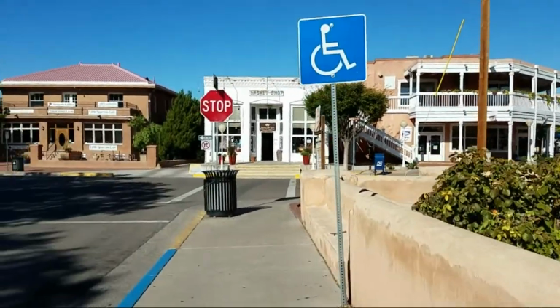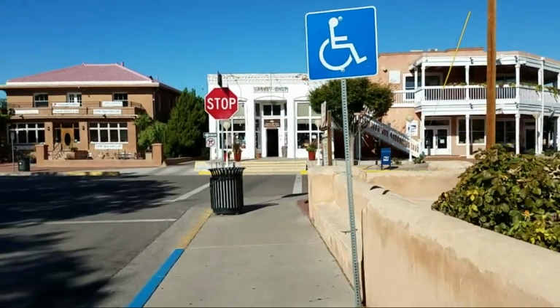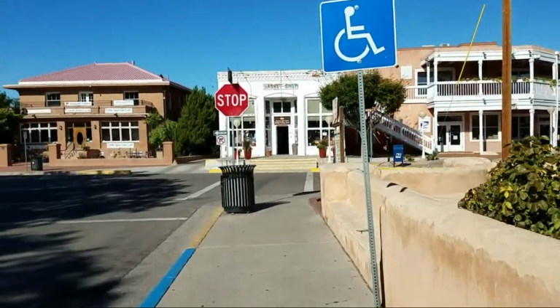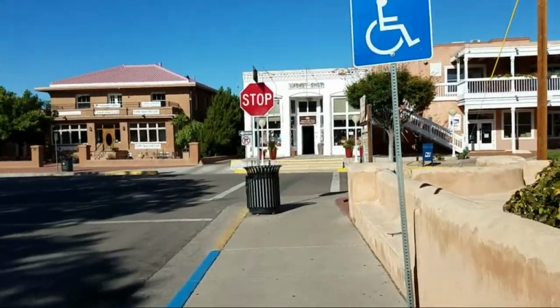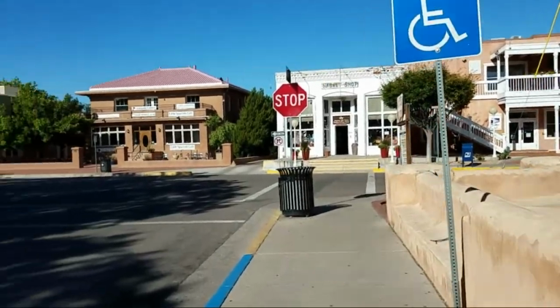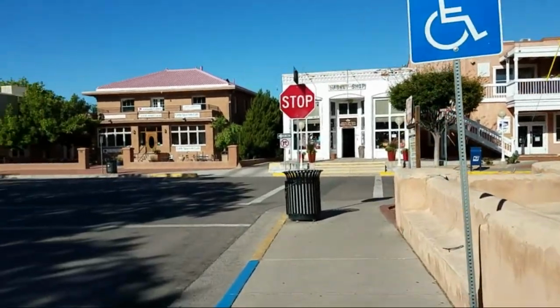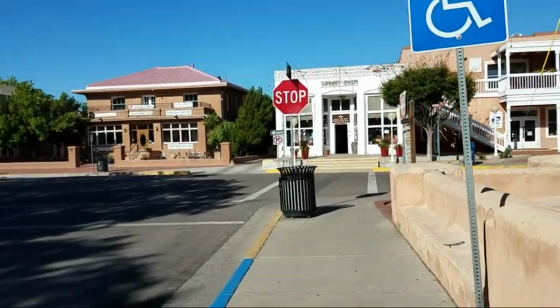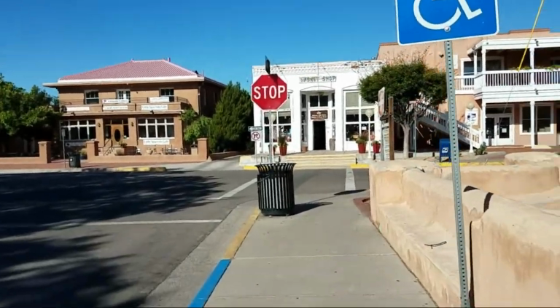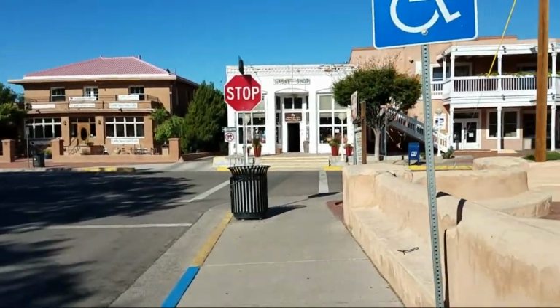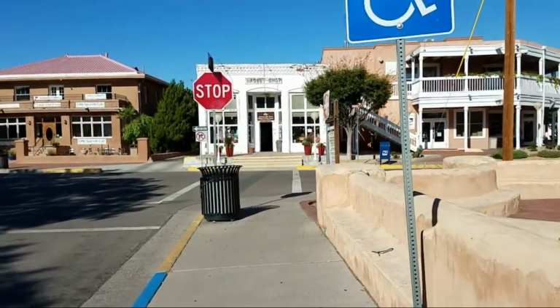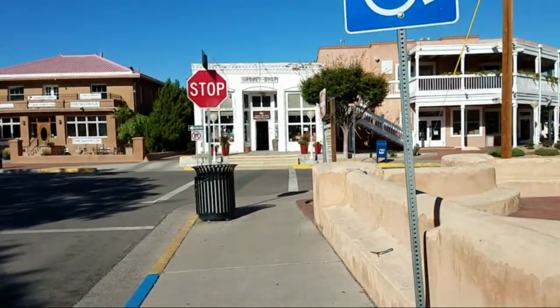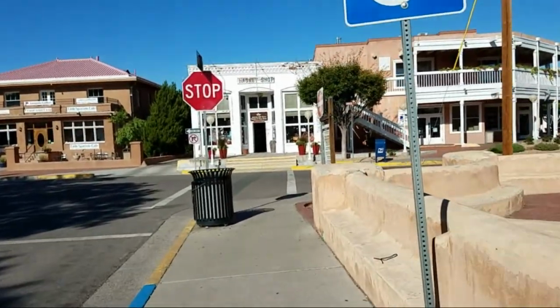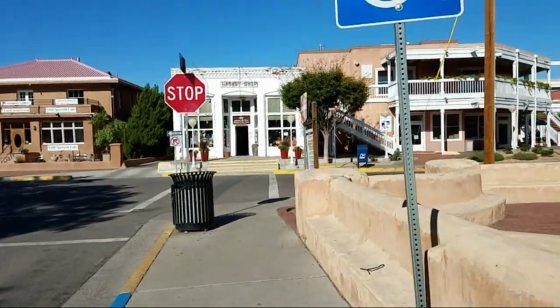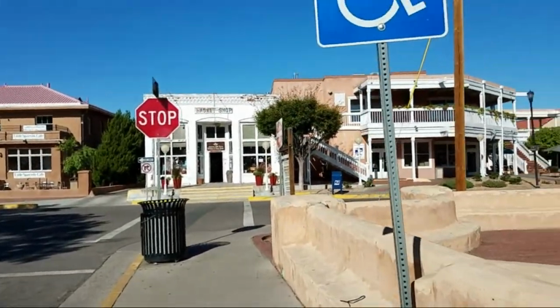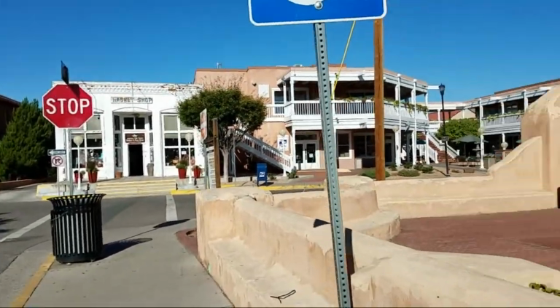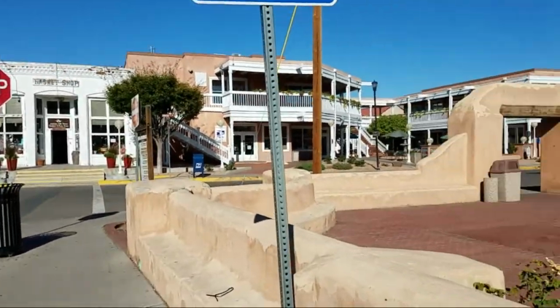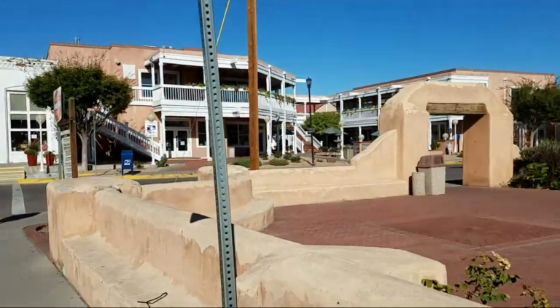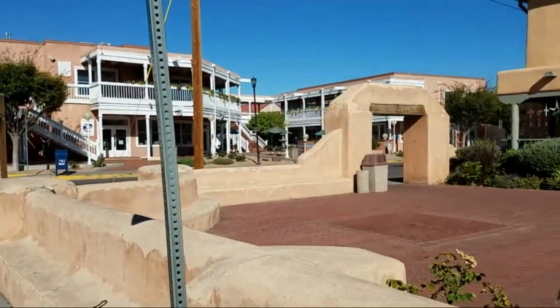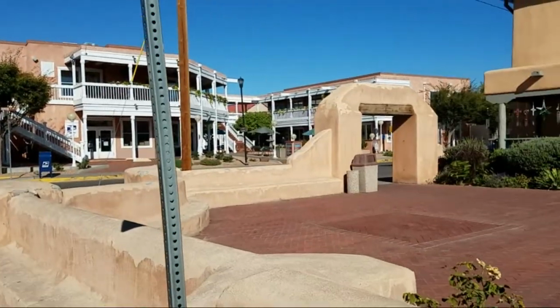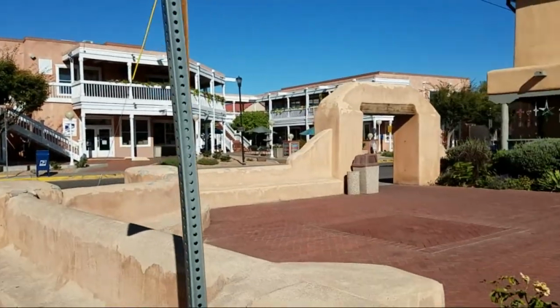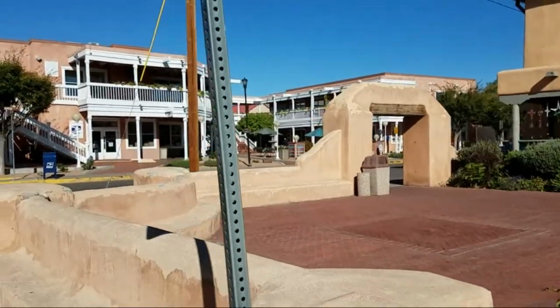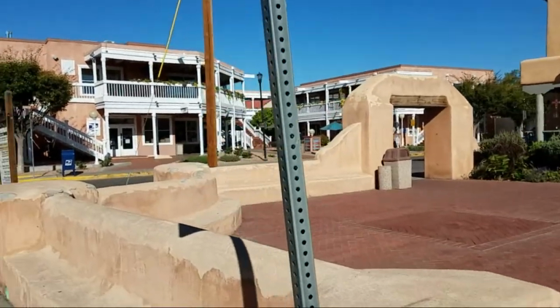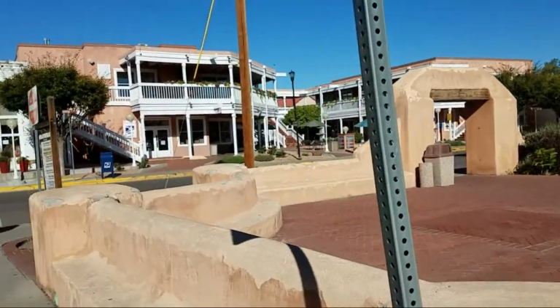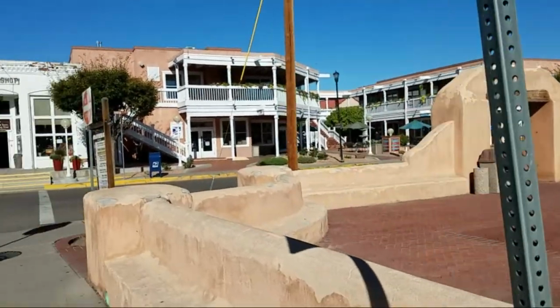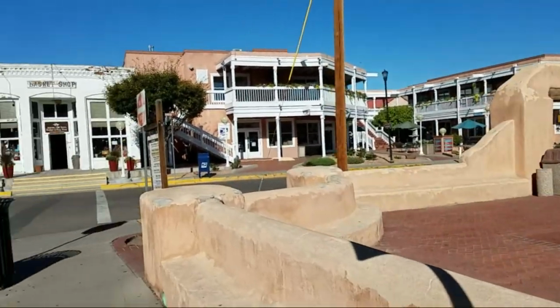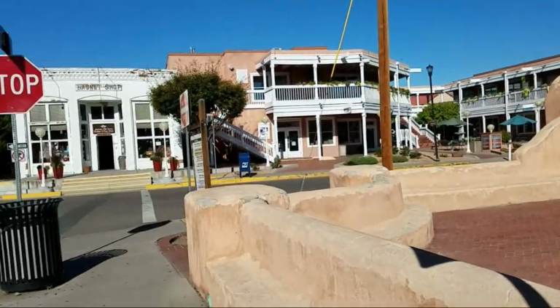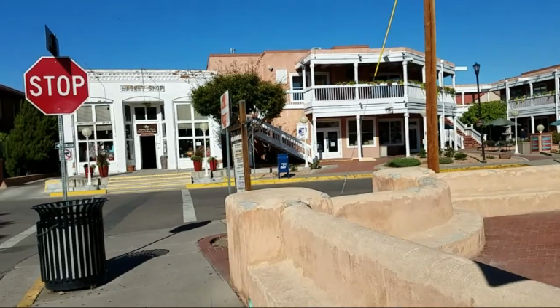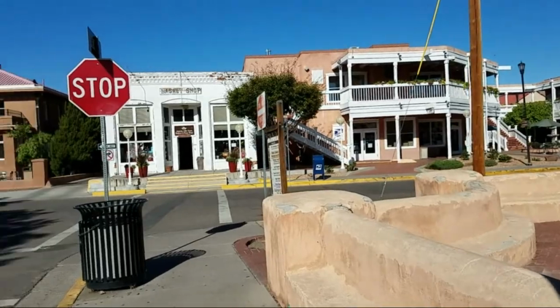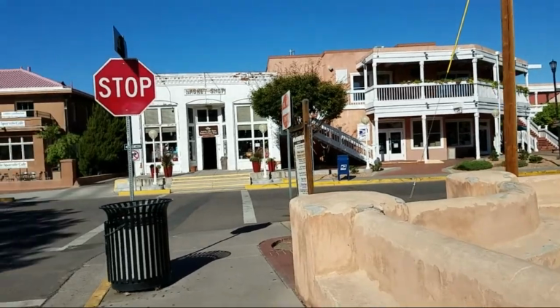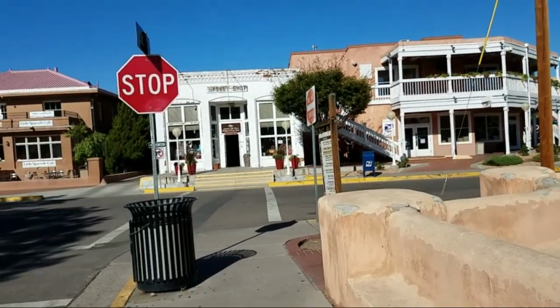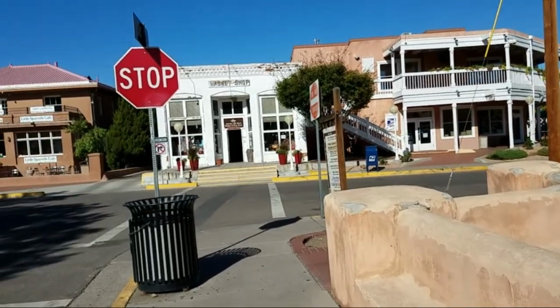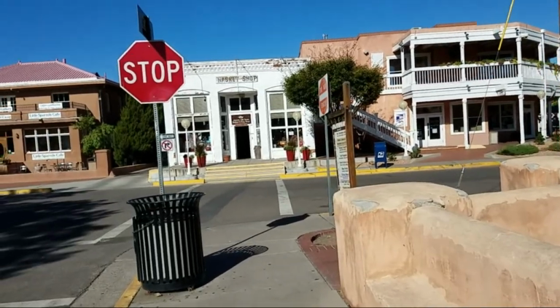There you go, folks. There's my little tour of Old Town Albuquerque for you.